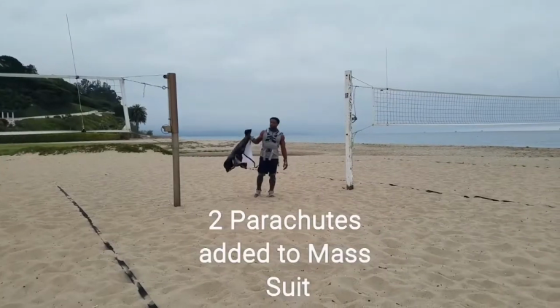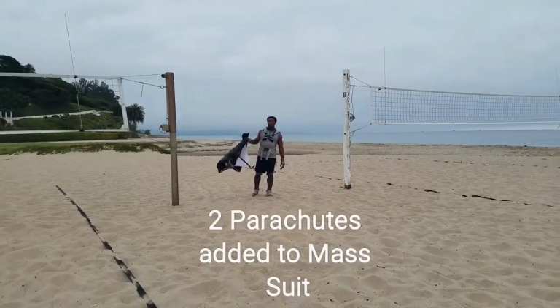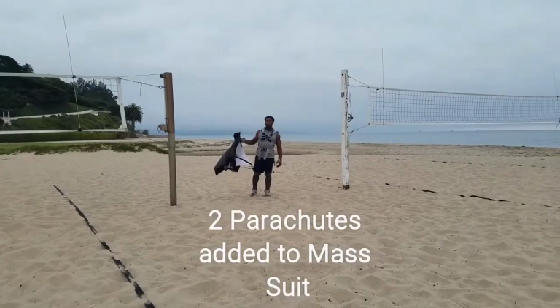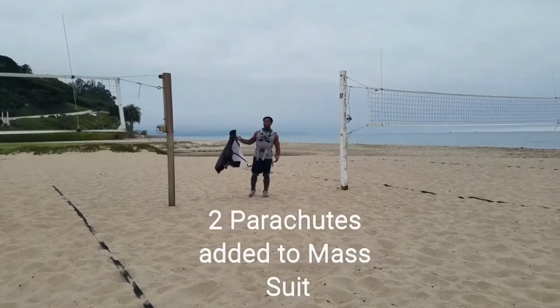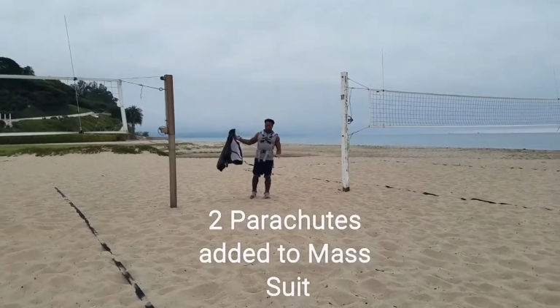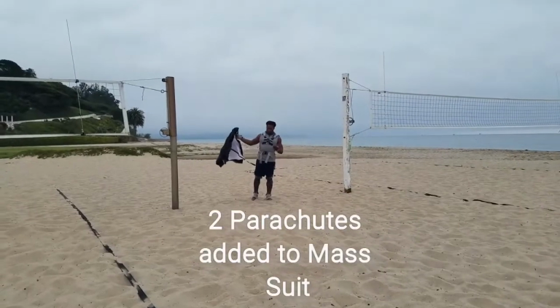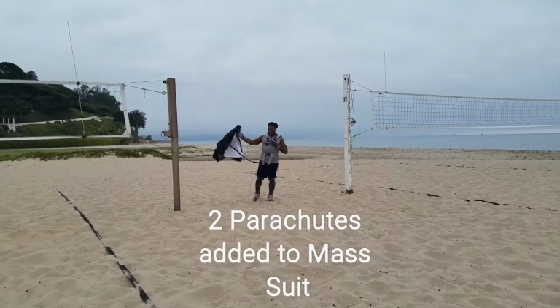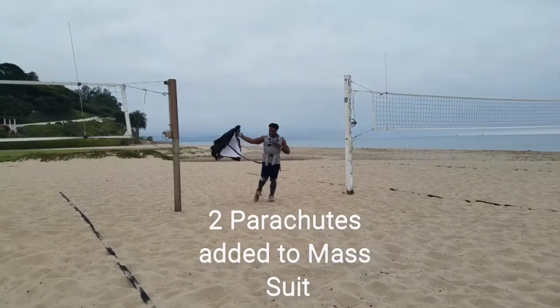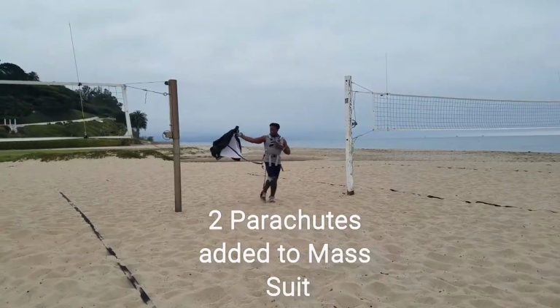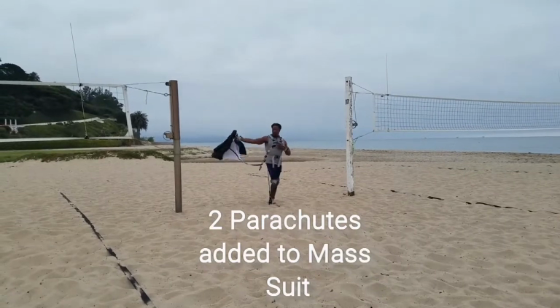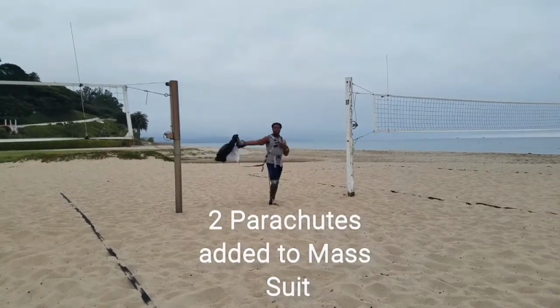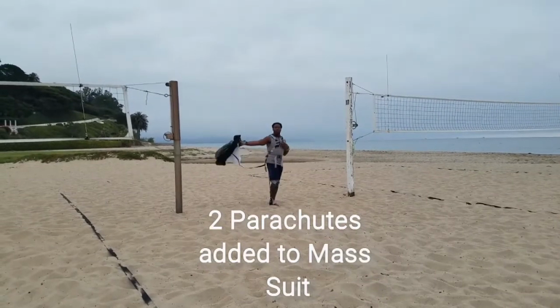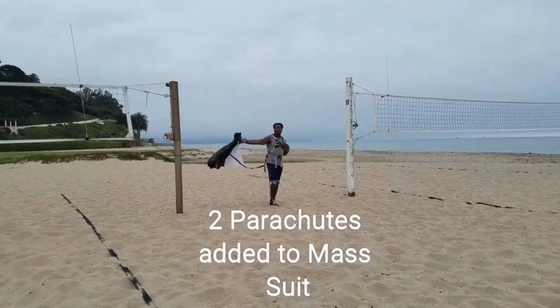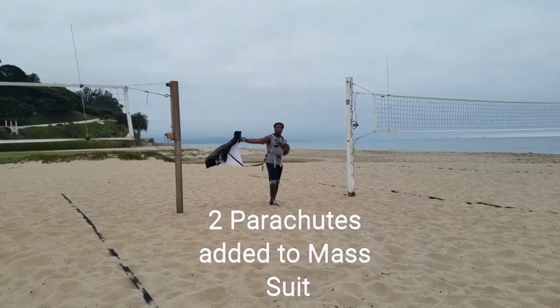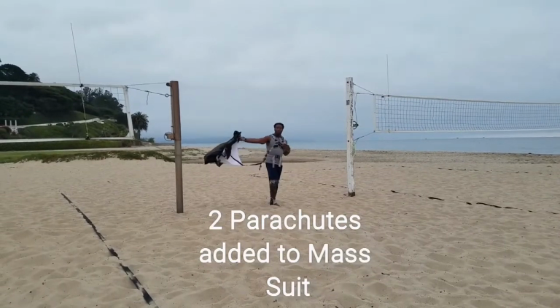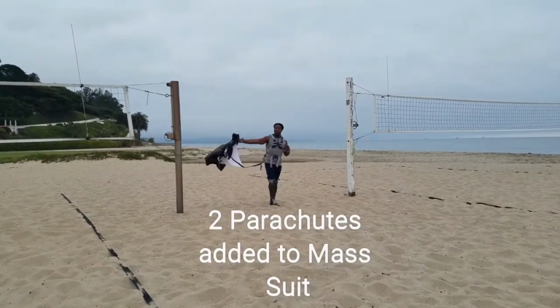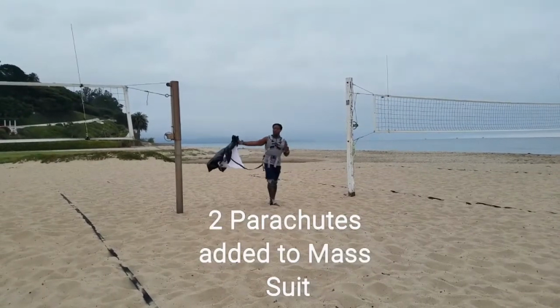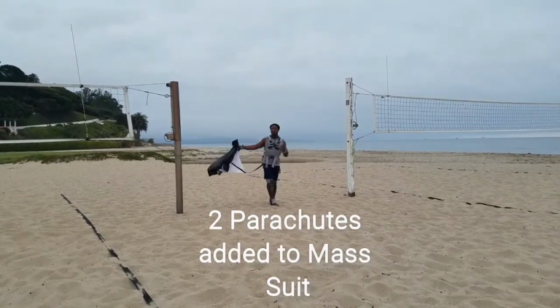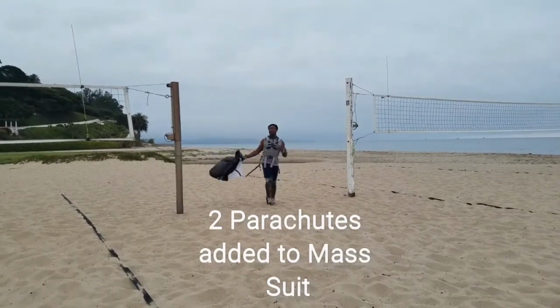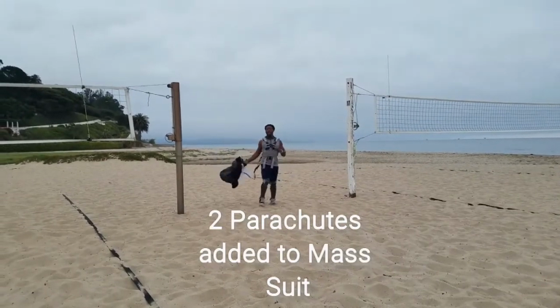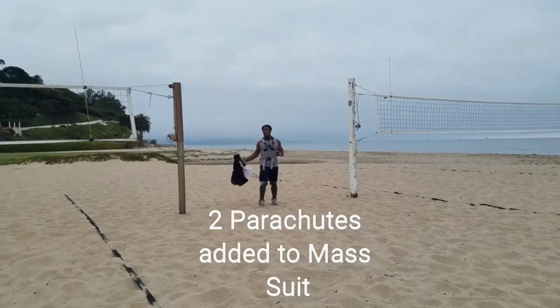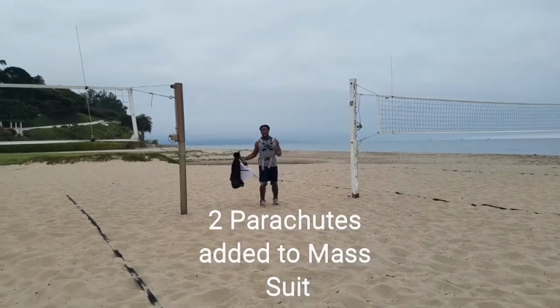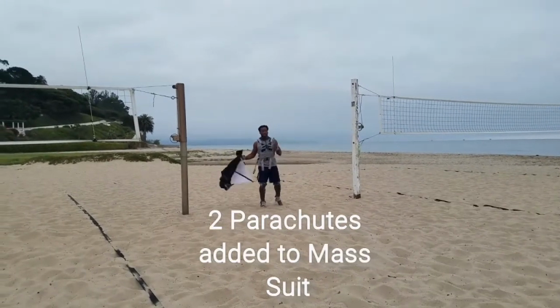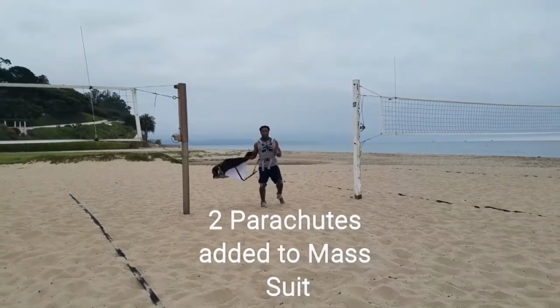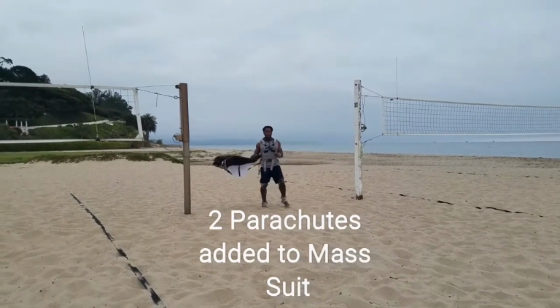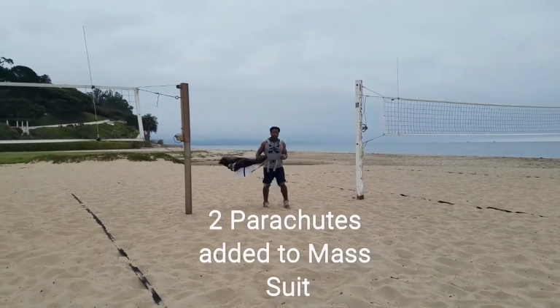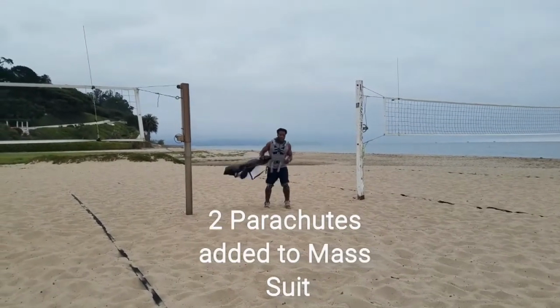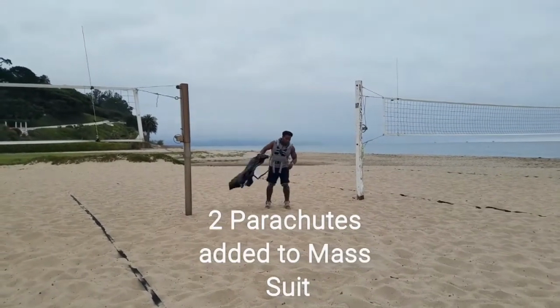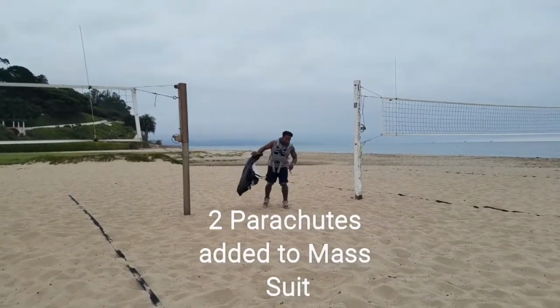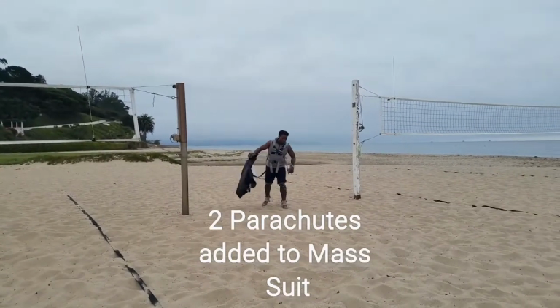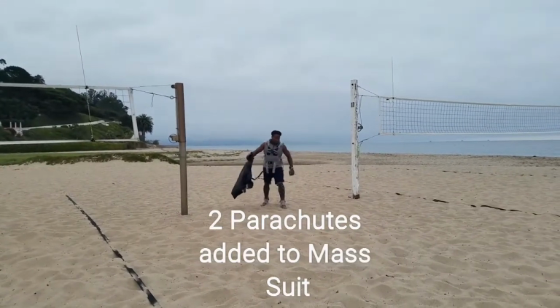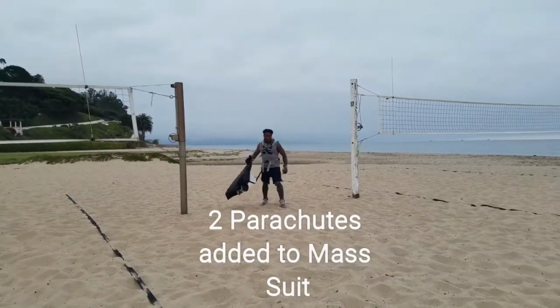True performance, MASS suit, plus the parachute out here like Iron Man. Let's get it.